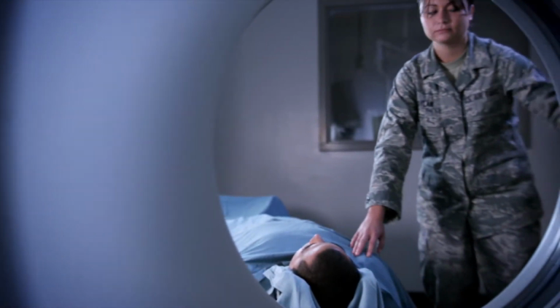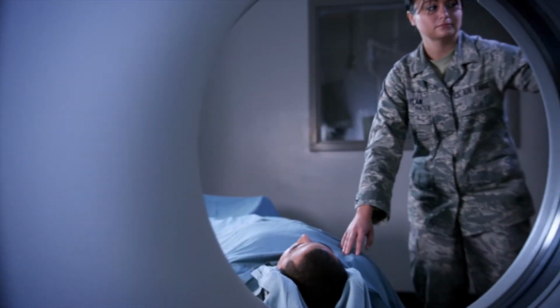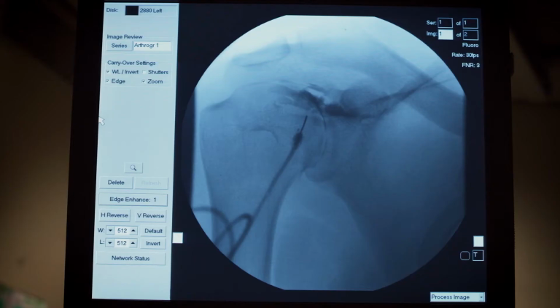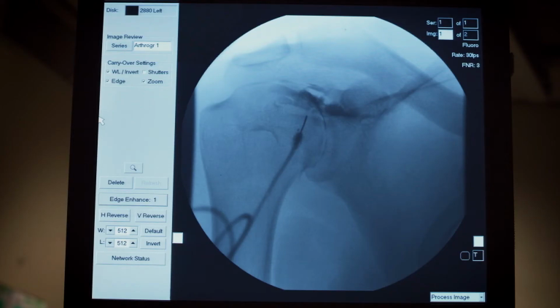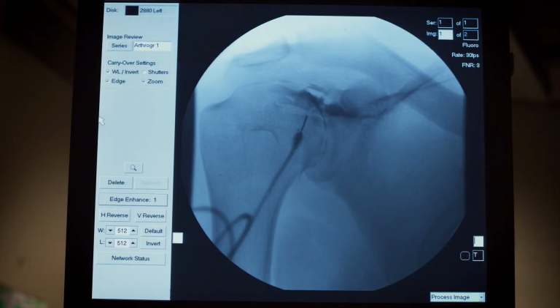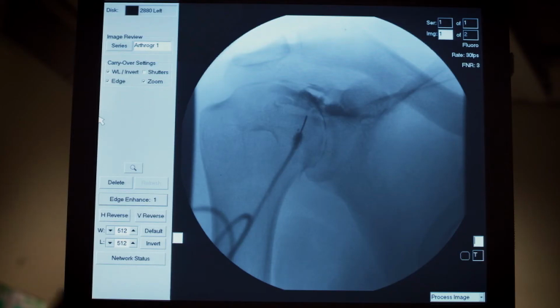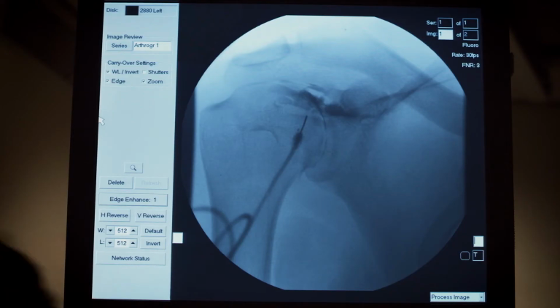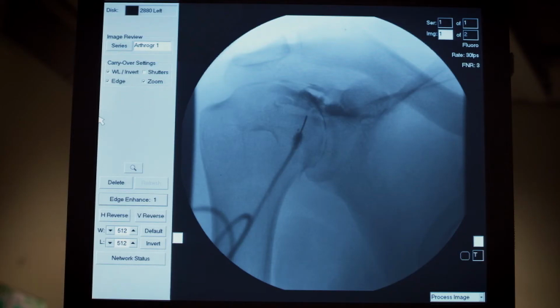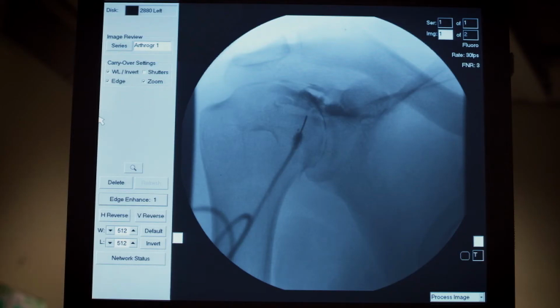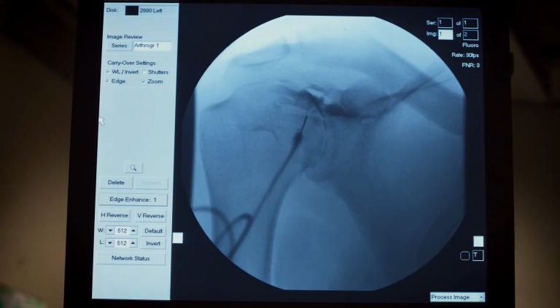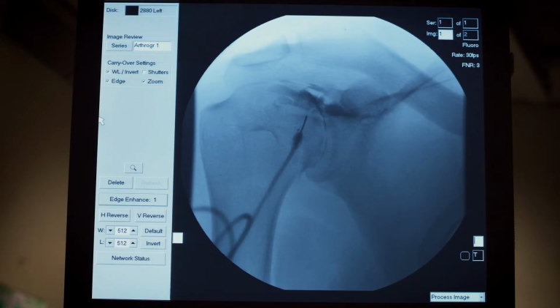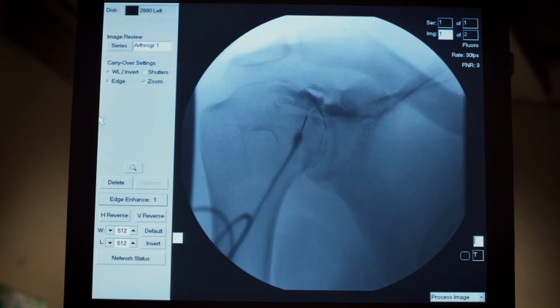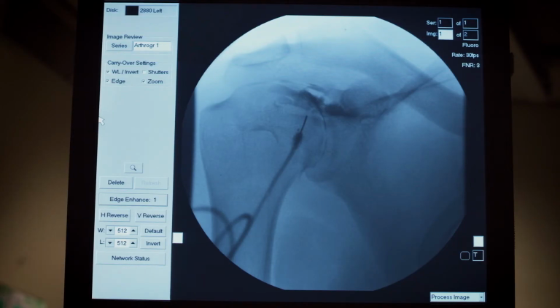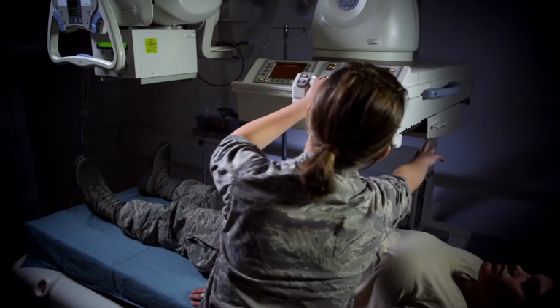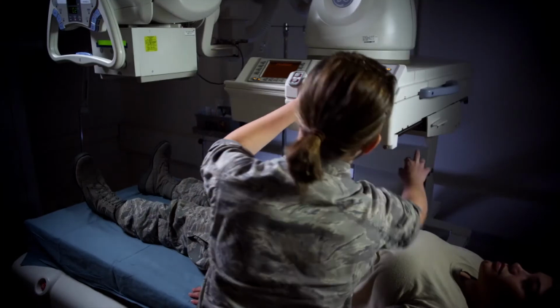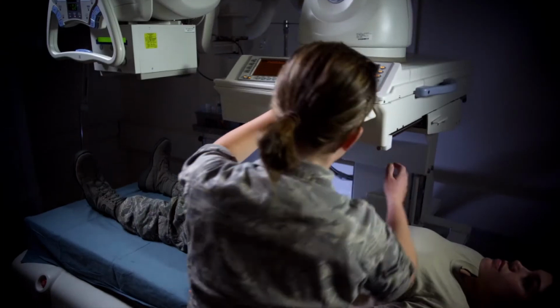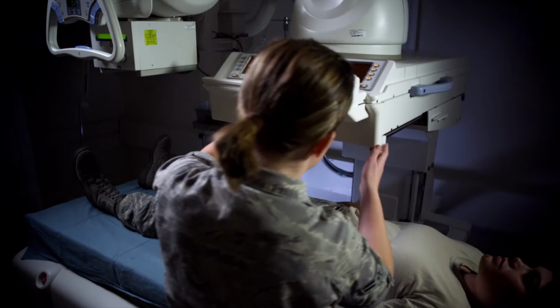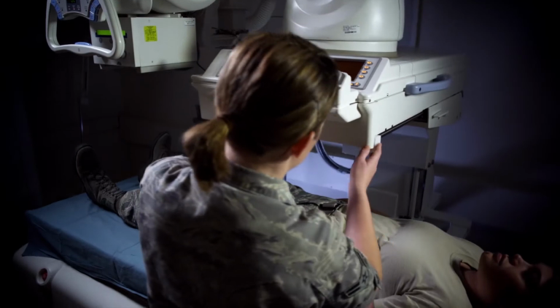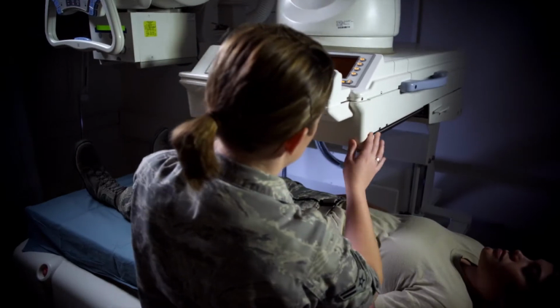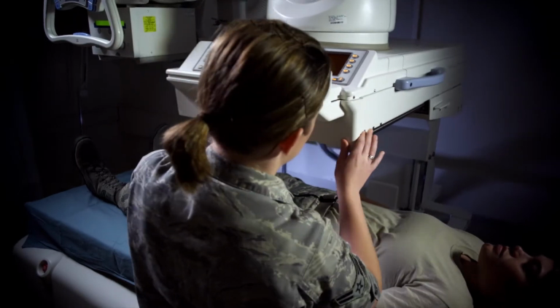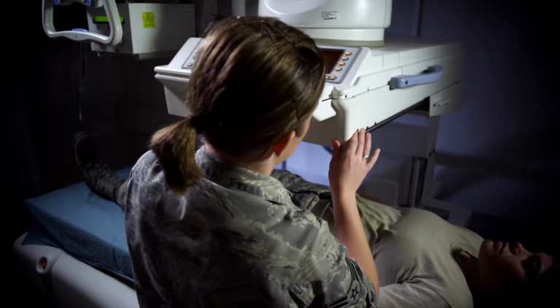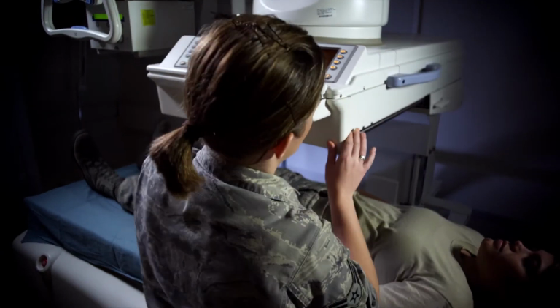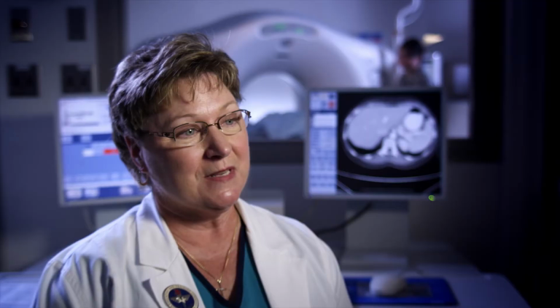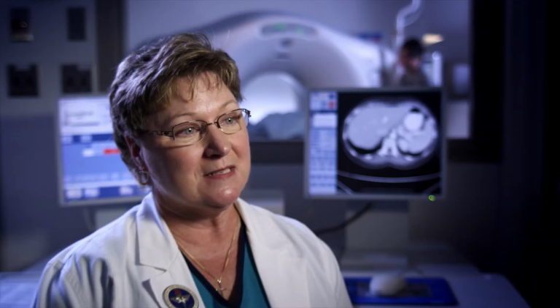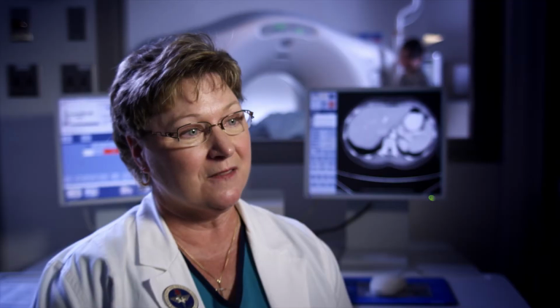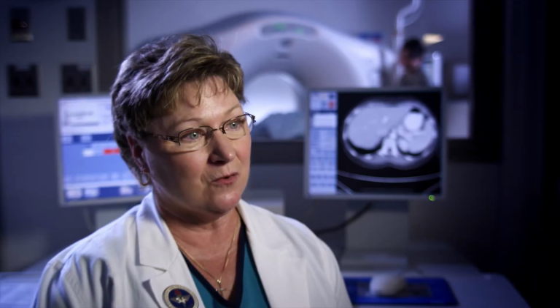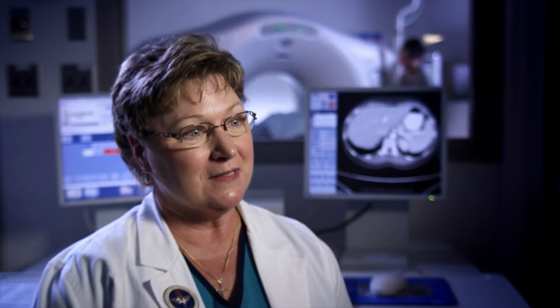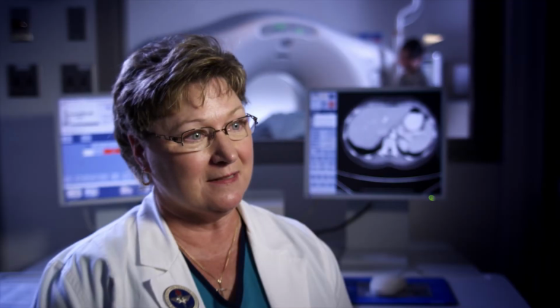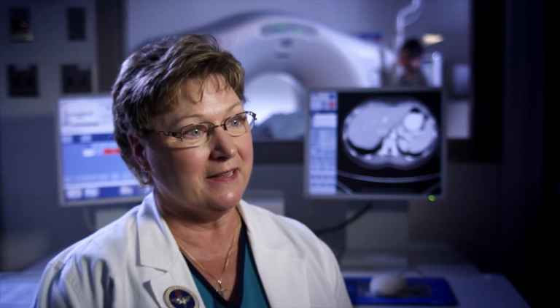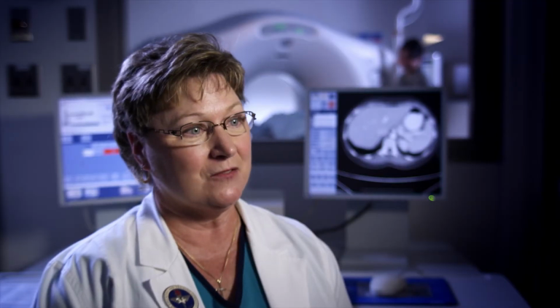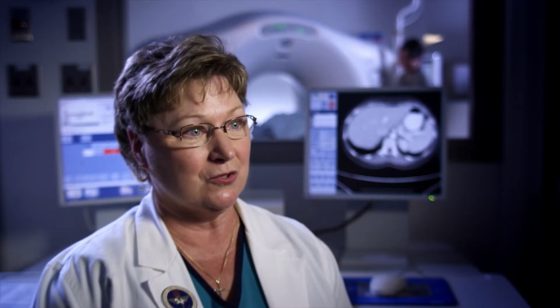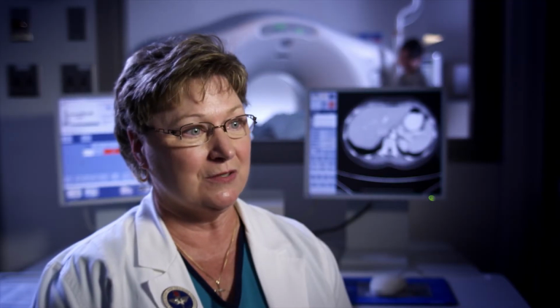We teach the students how to take x-rays, but just learning how to take x-rays is not the only thing they have to learn.